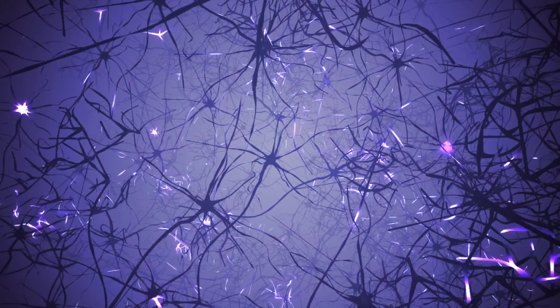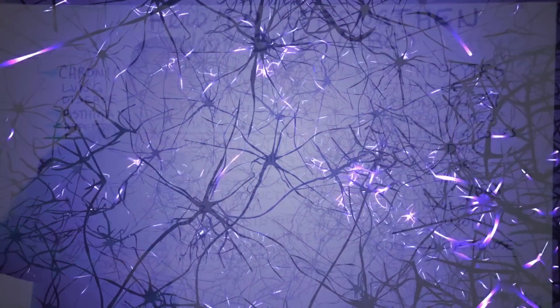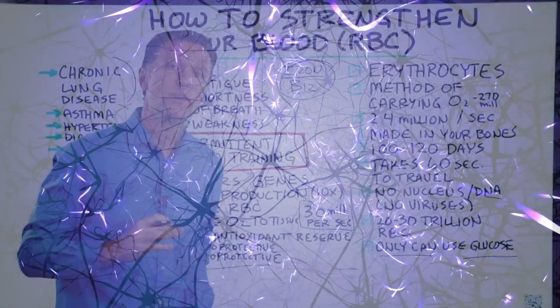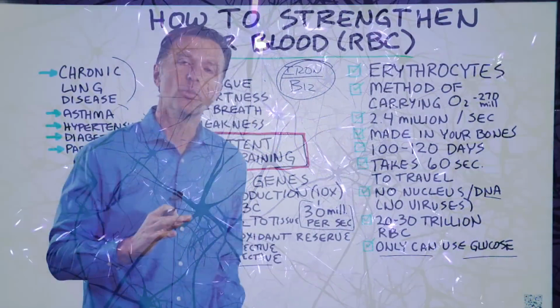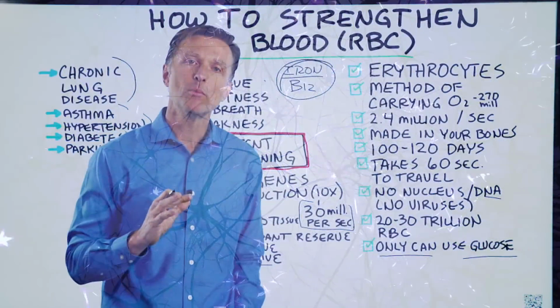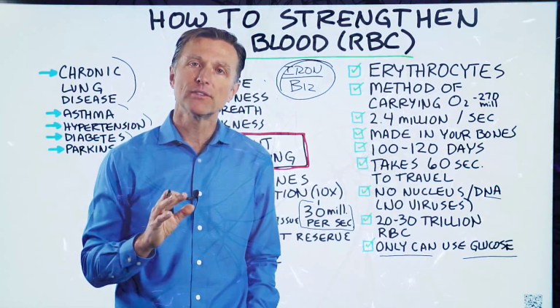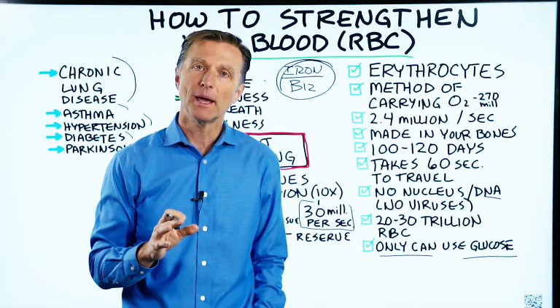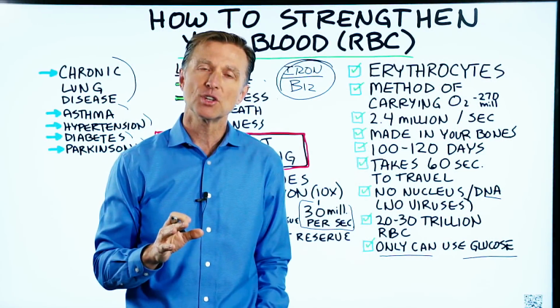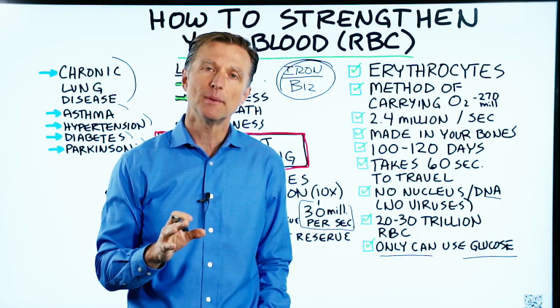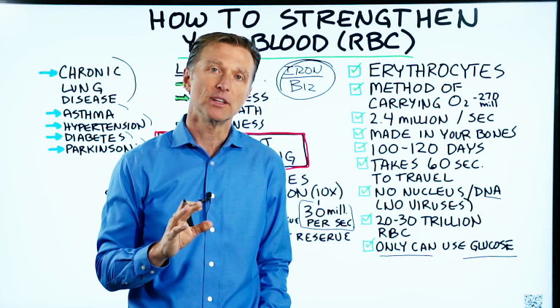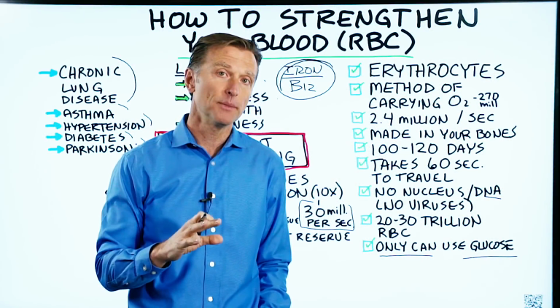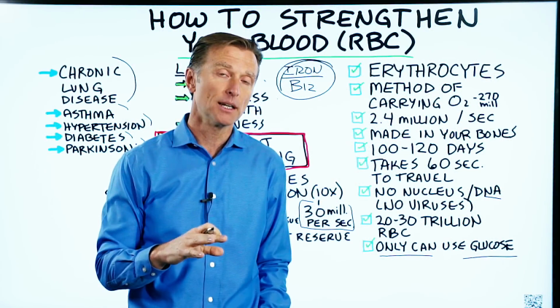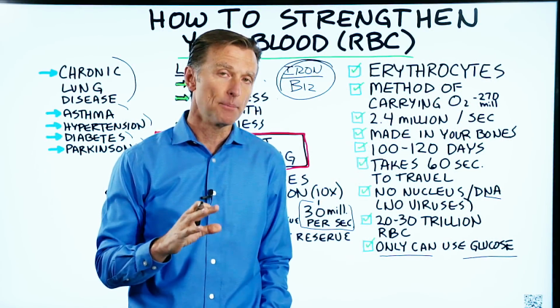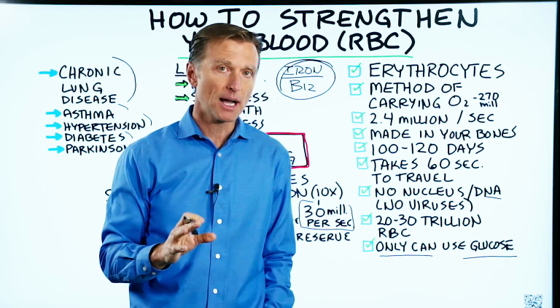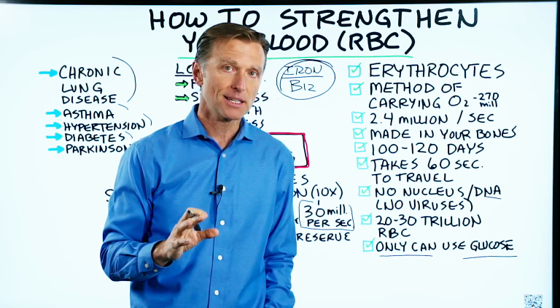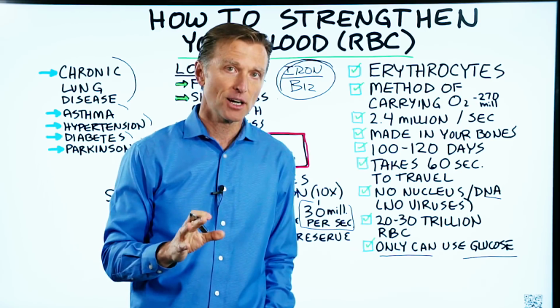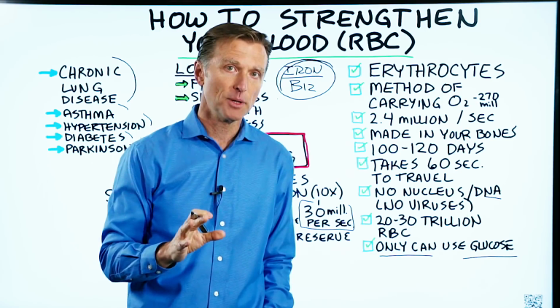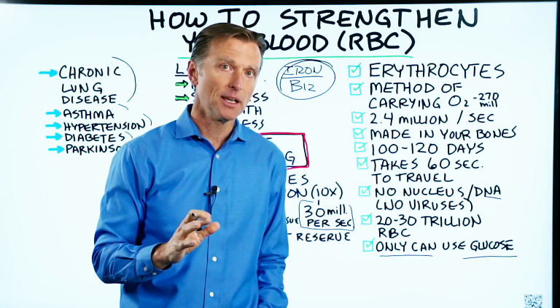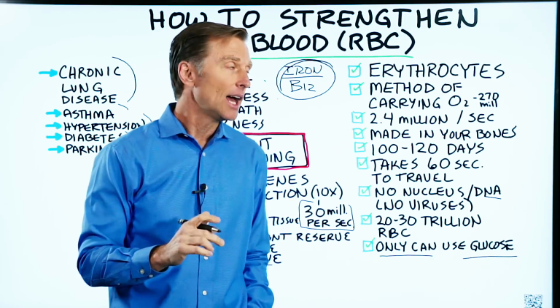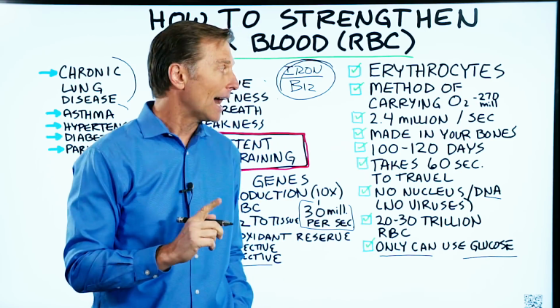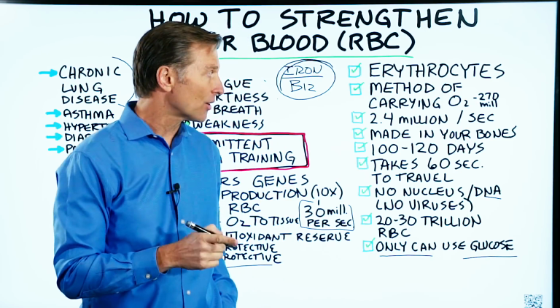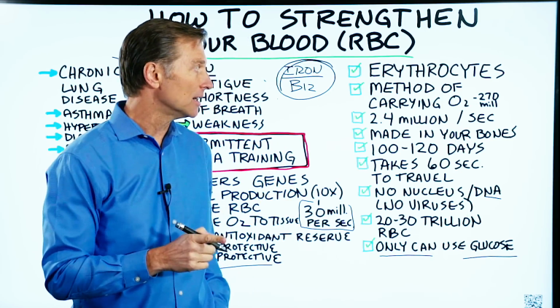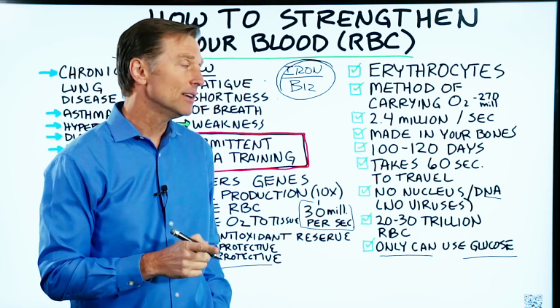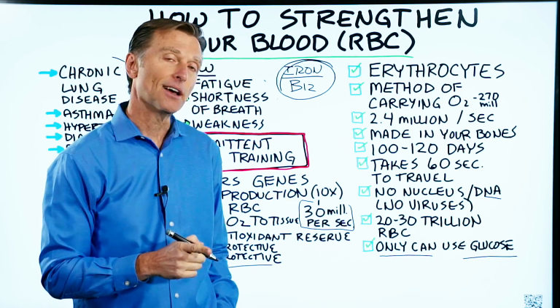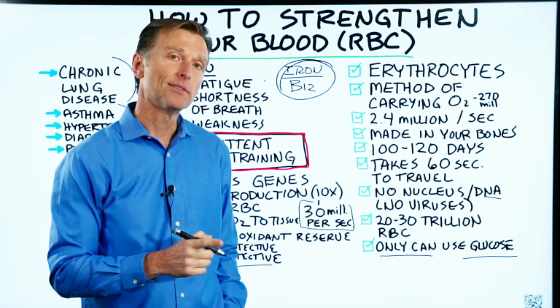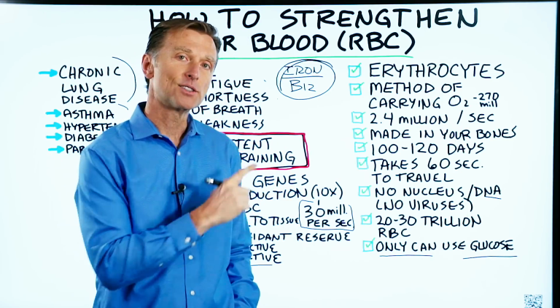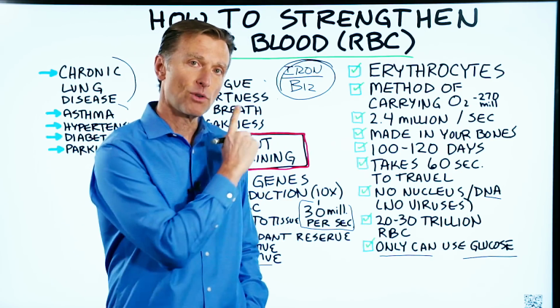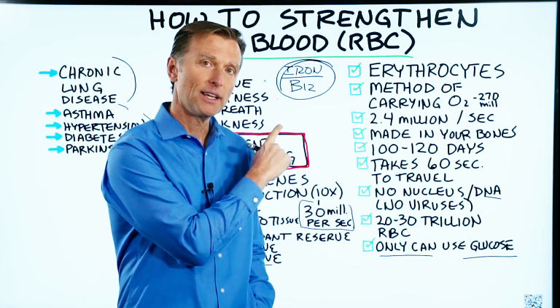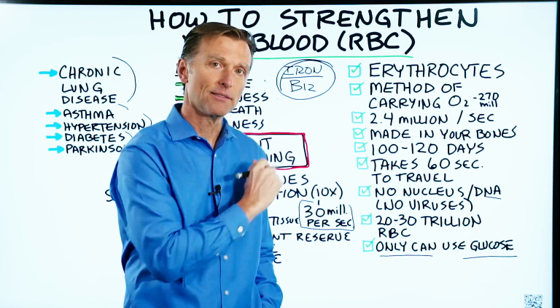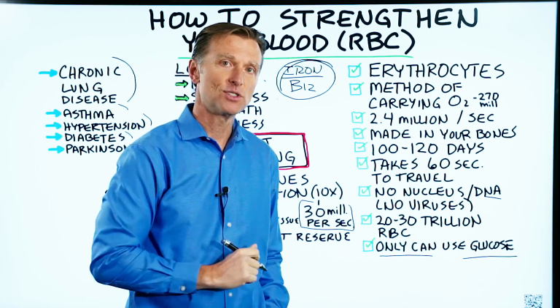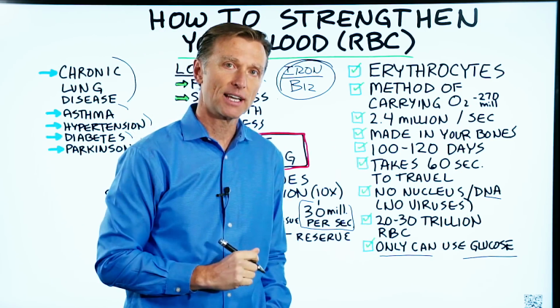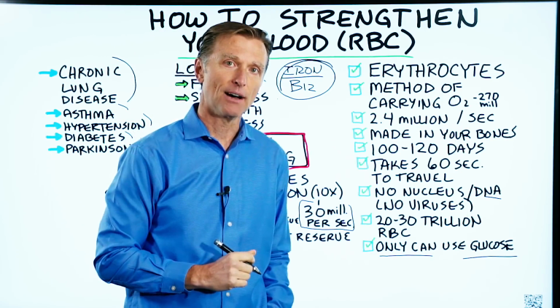If you want more information about intermittent hypoxic therapy, I created a video — check it out.